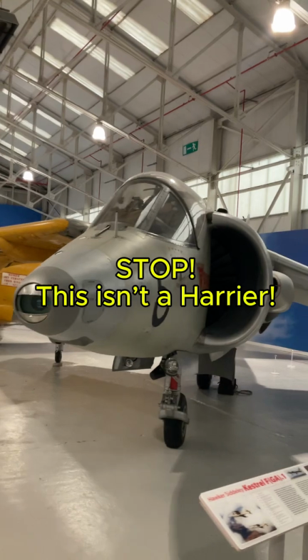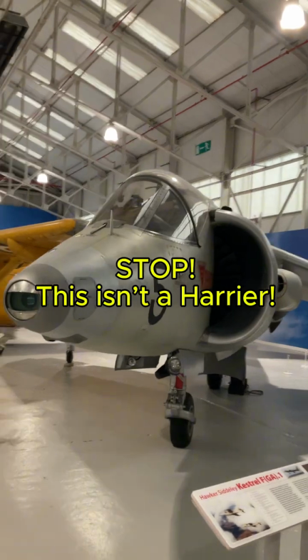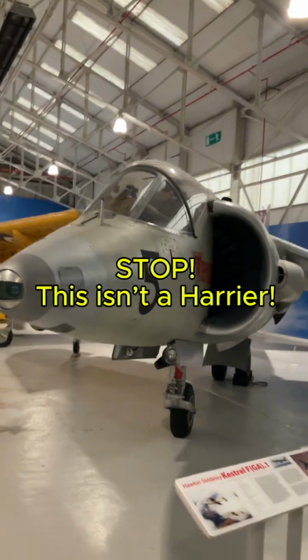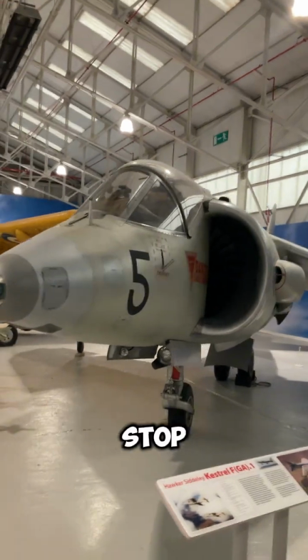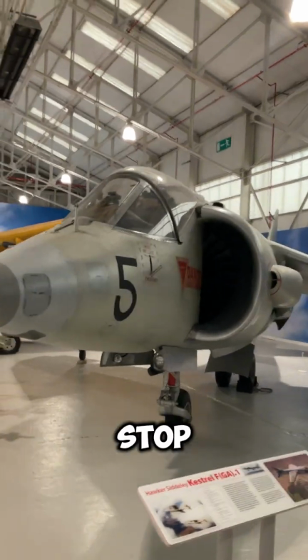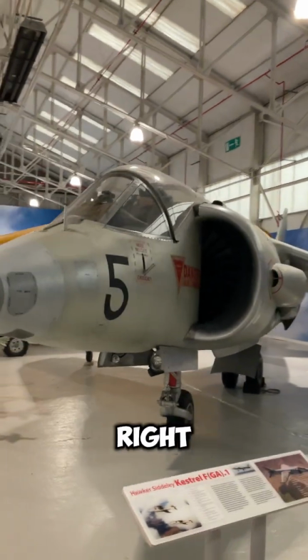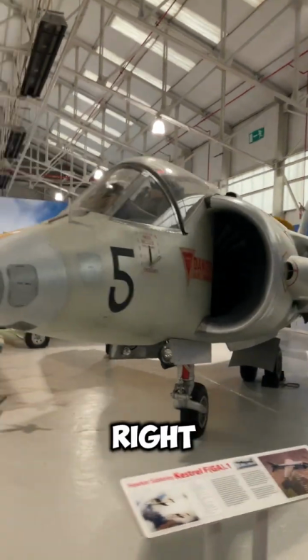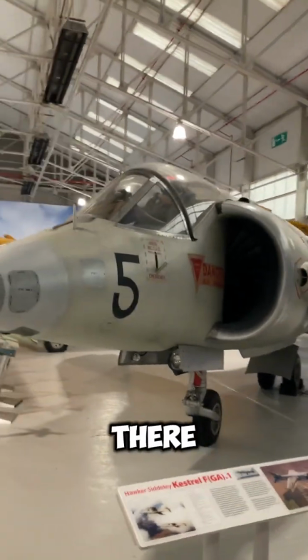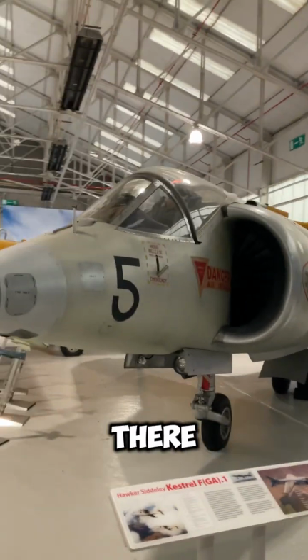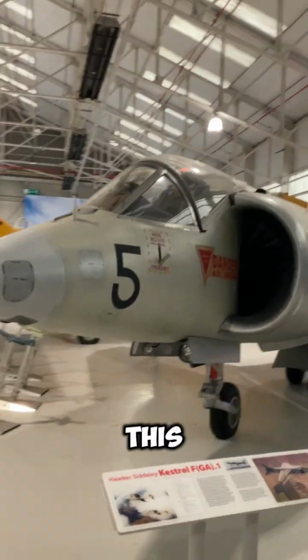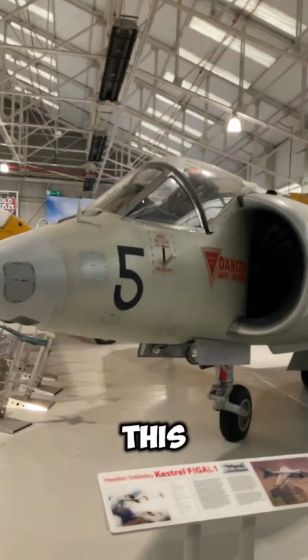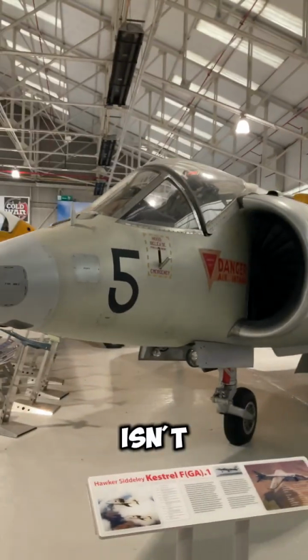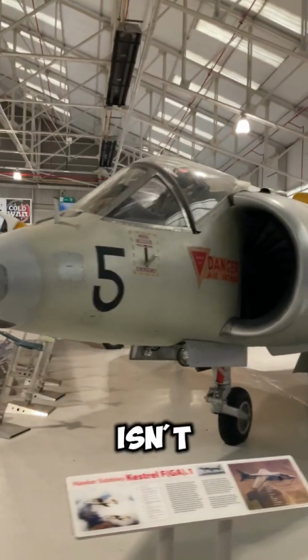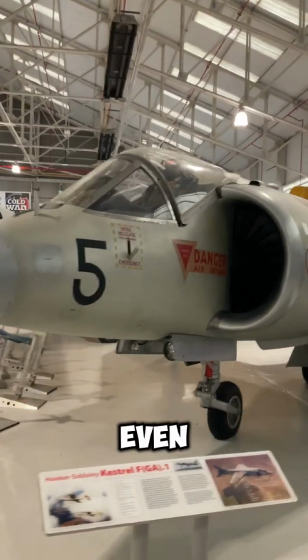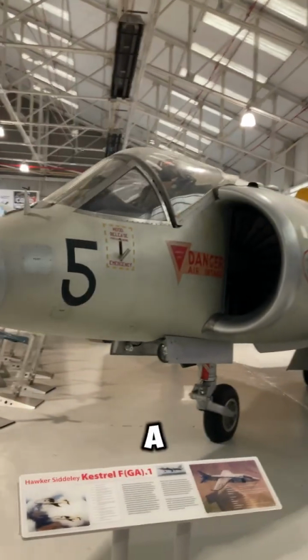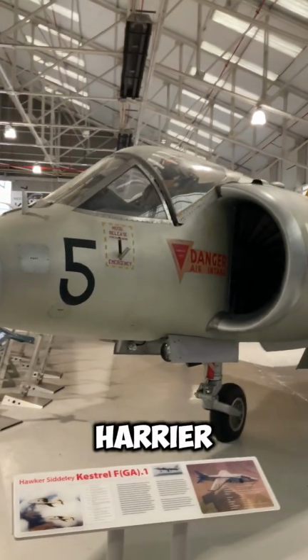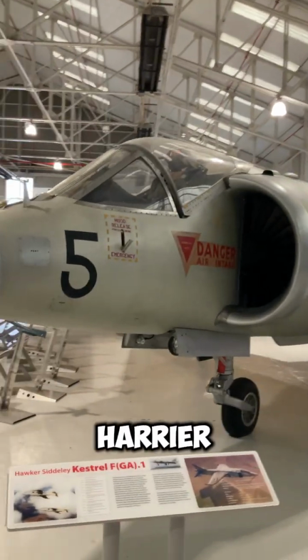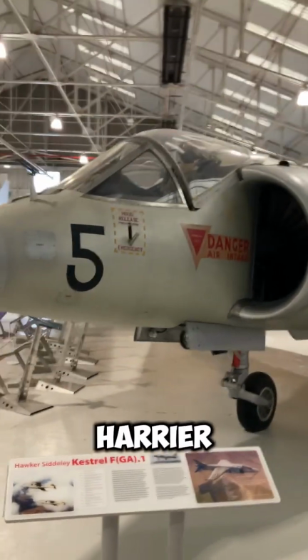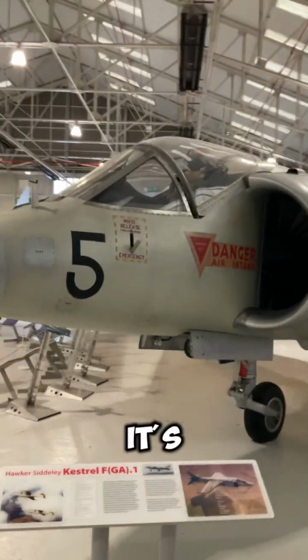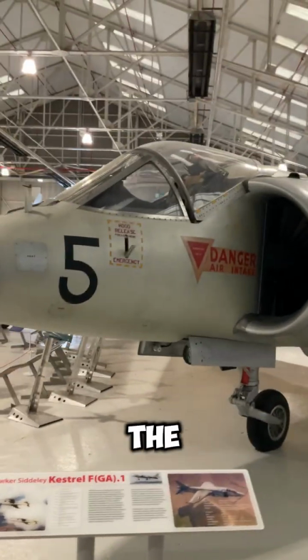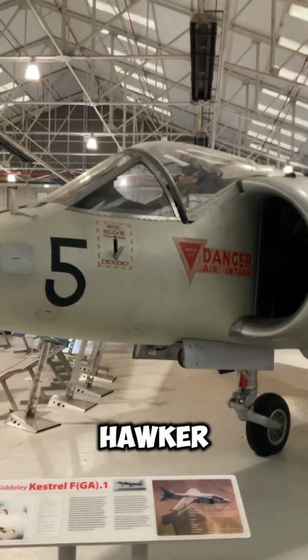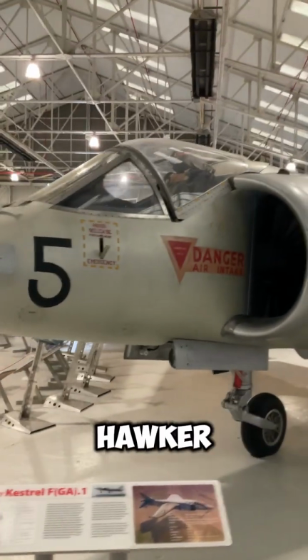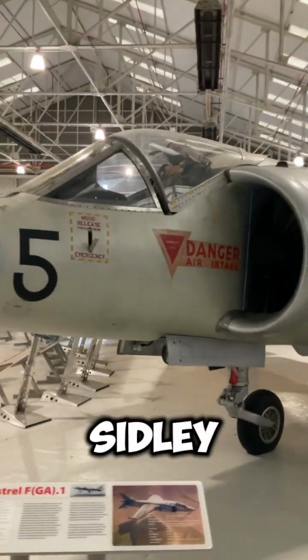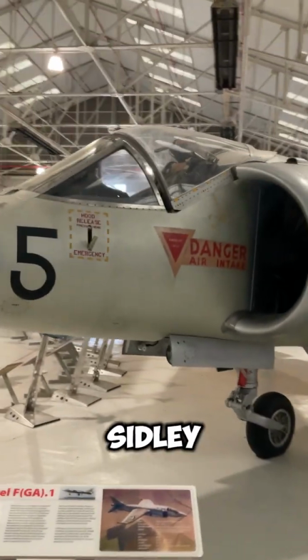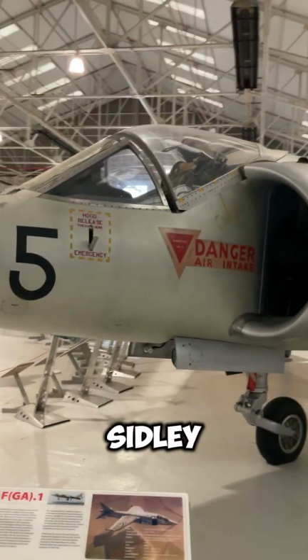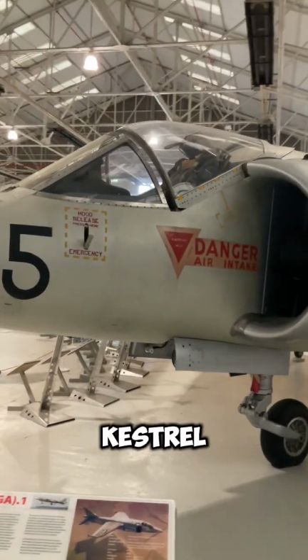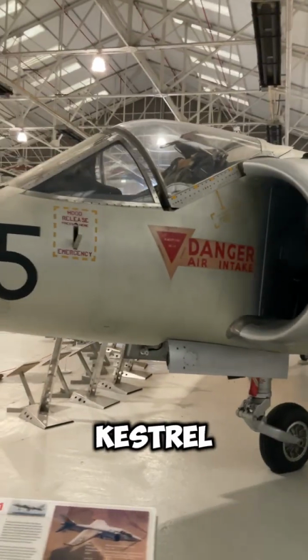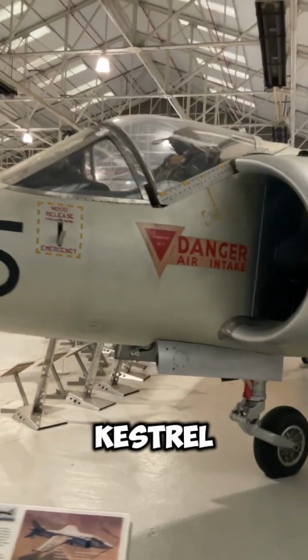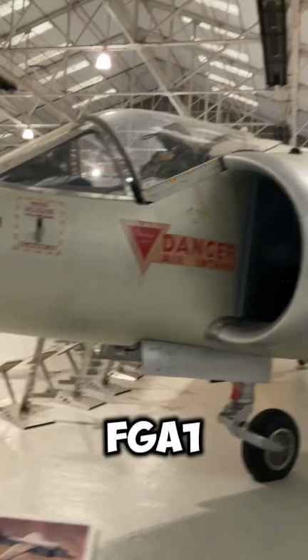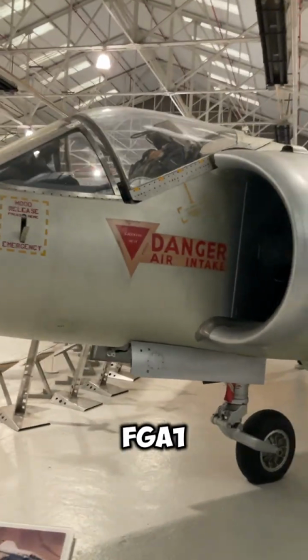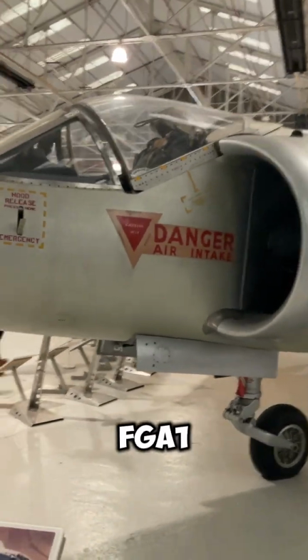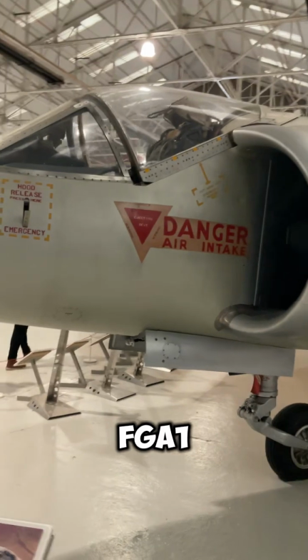Stop right there, this isn't even a Harrier. It's the Hawker Sidley Kestrel FGA-1.